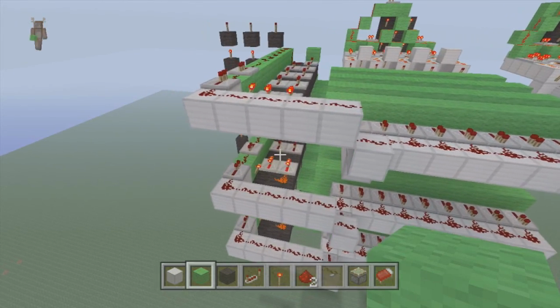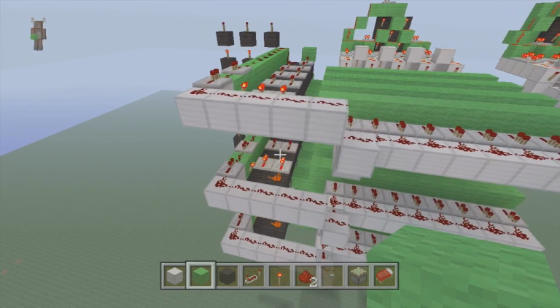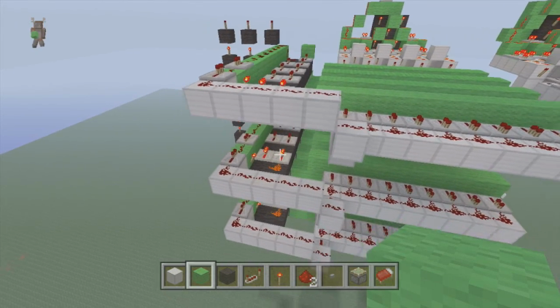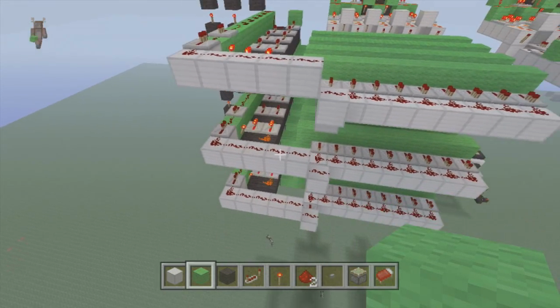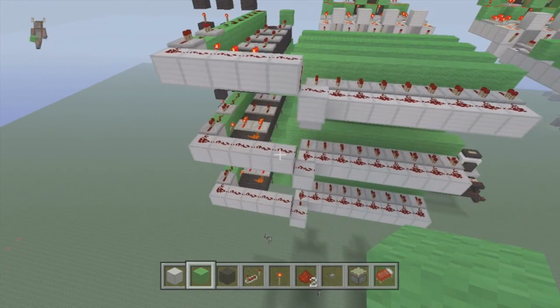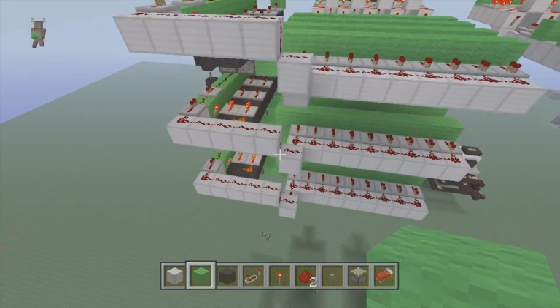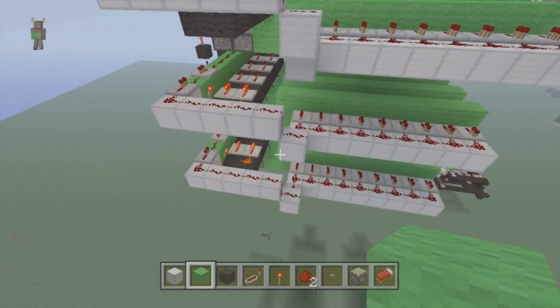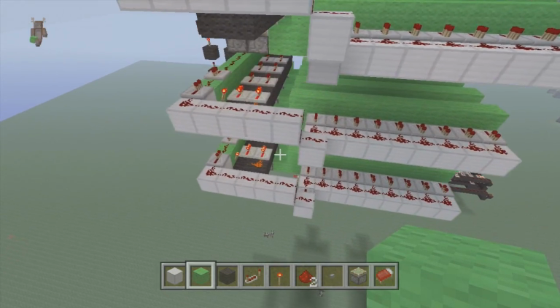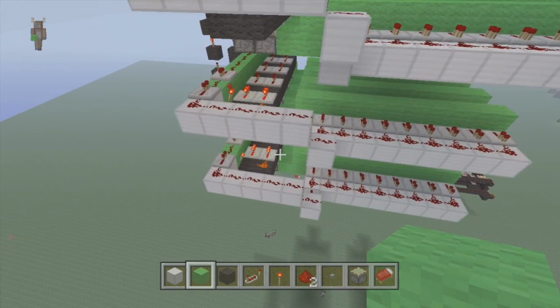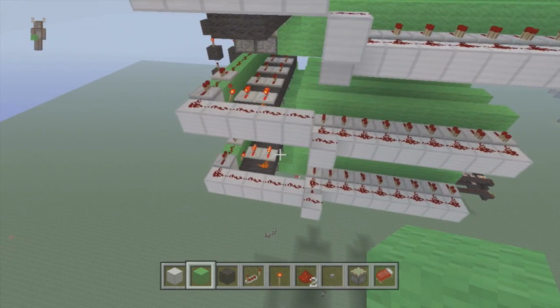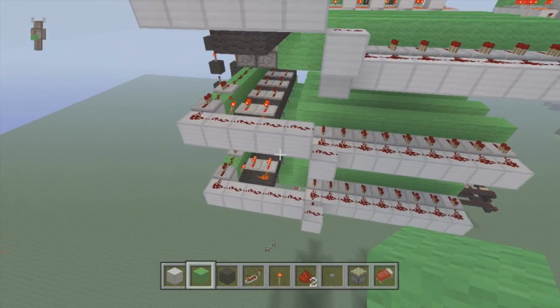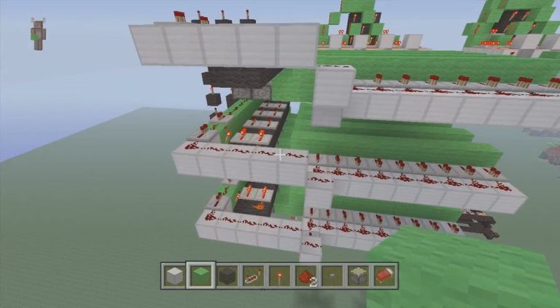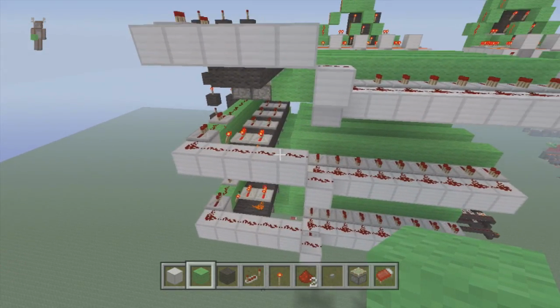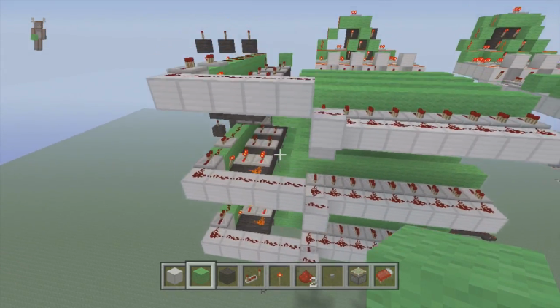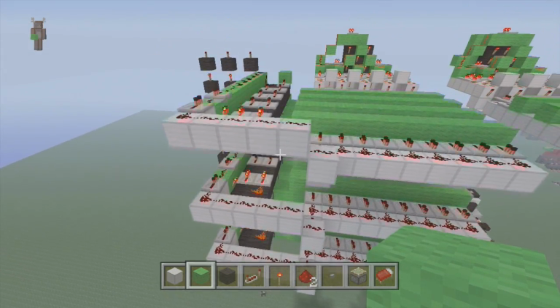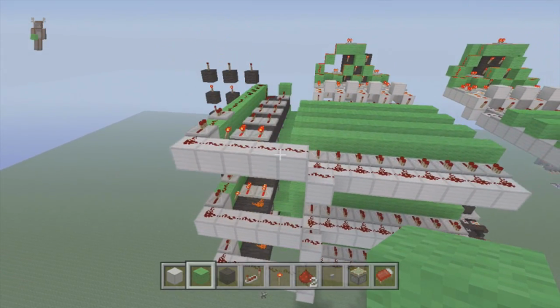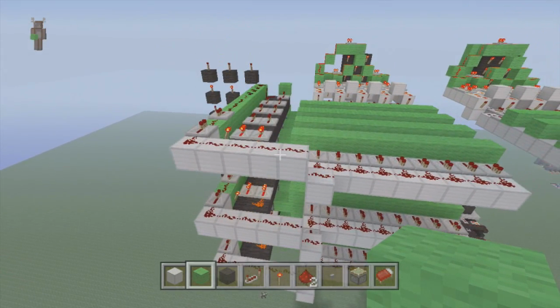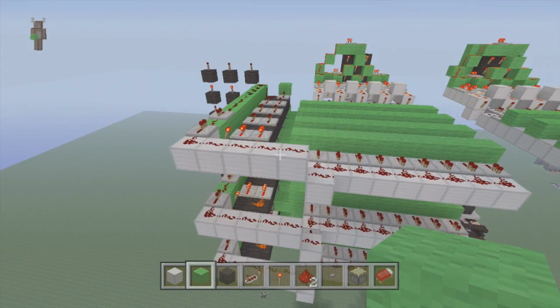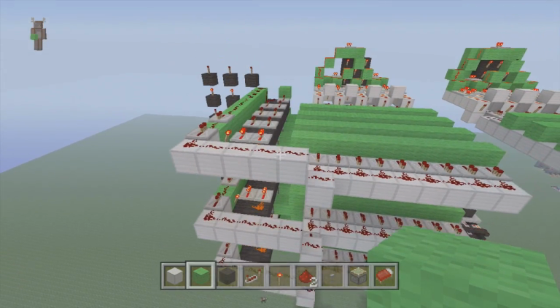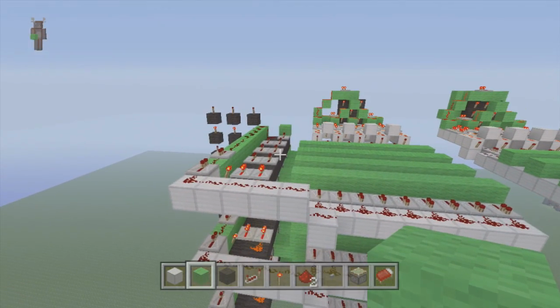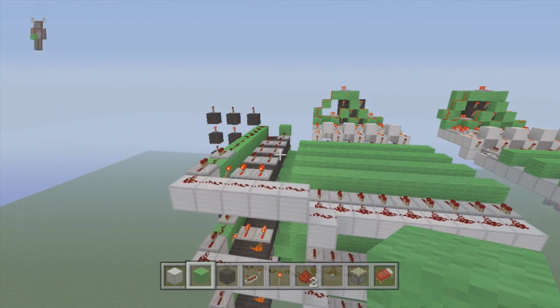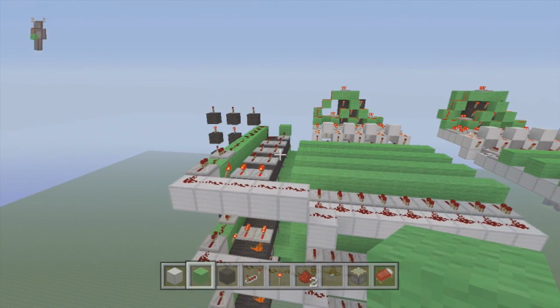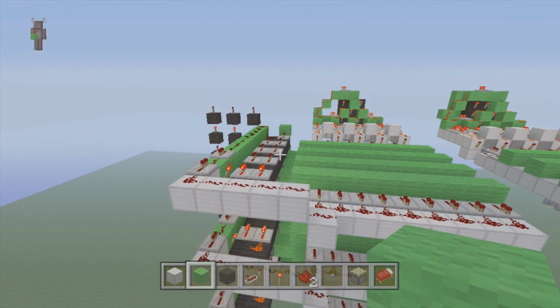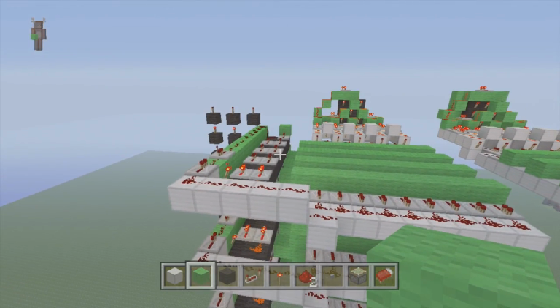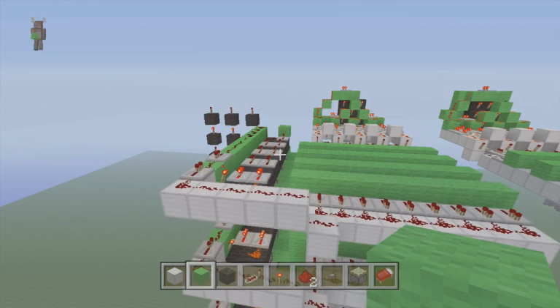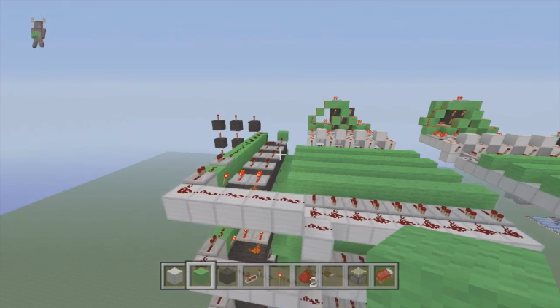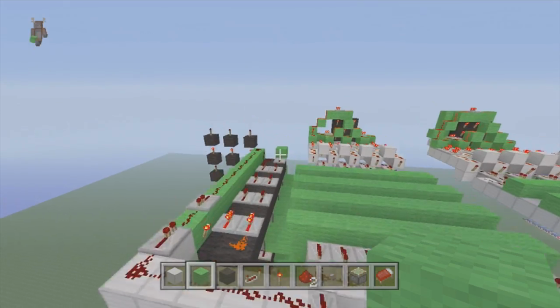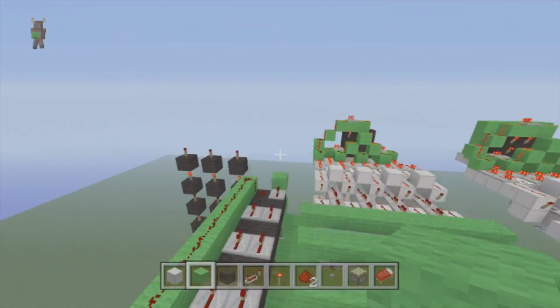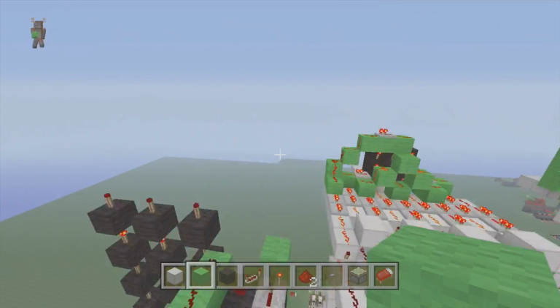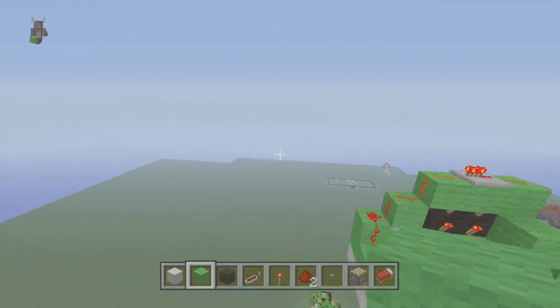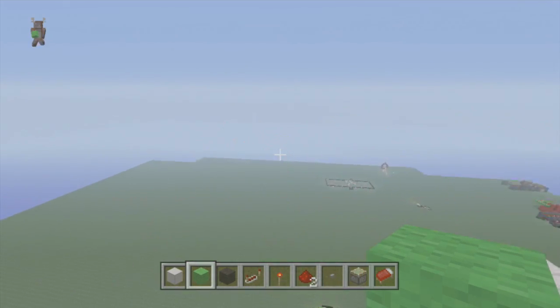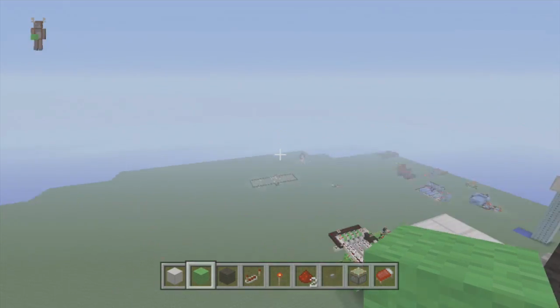Alright, as you can see, I got the other two sections put in — it's just the same thing repeated. There's a lot of things that just get repeated in this build.